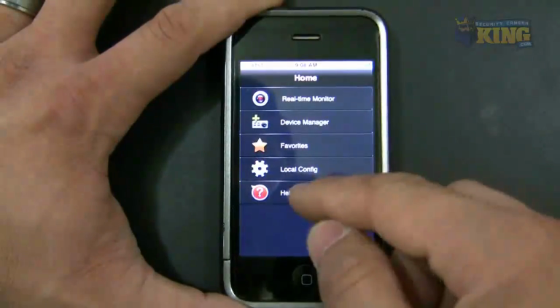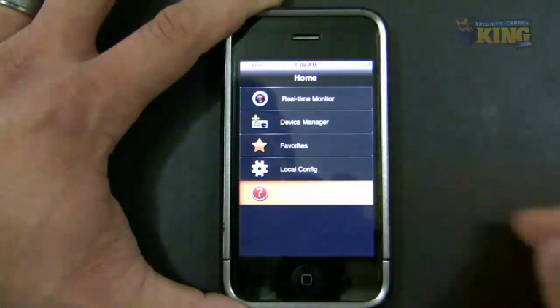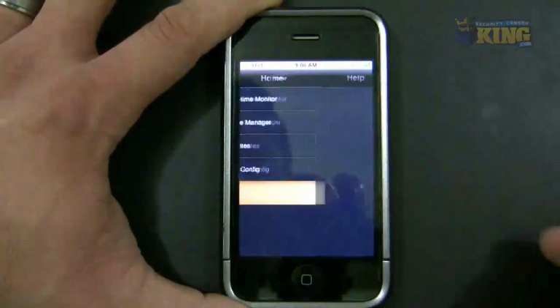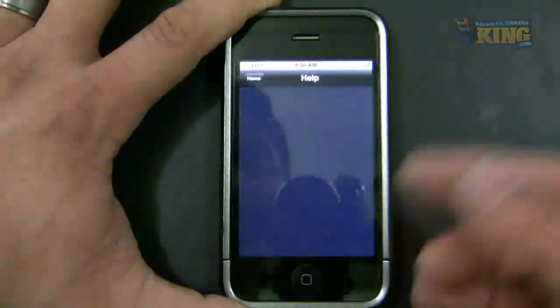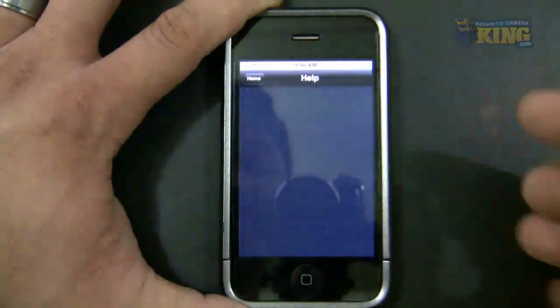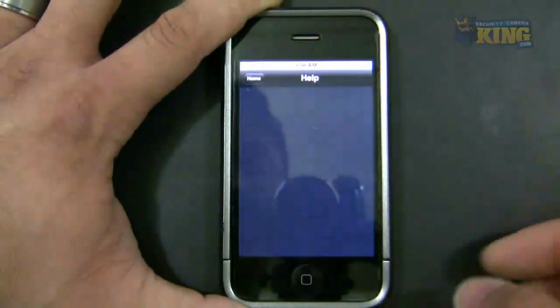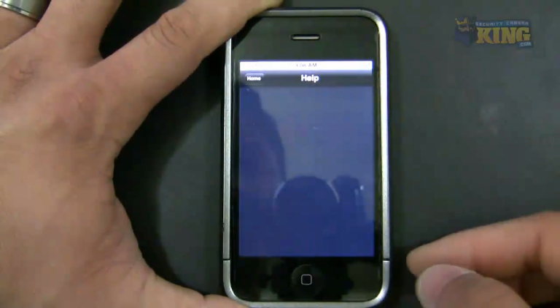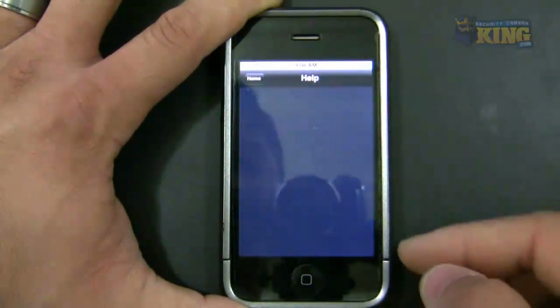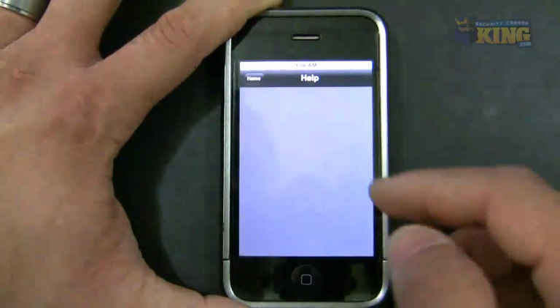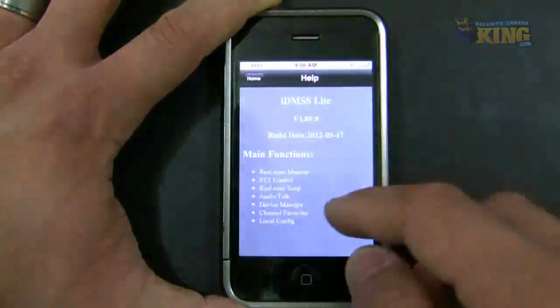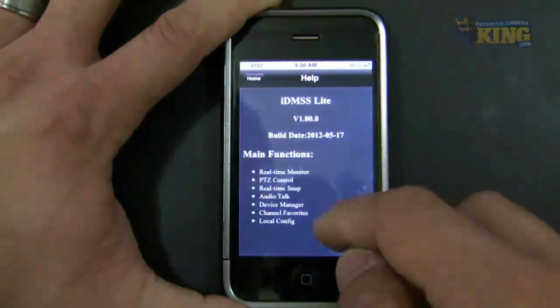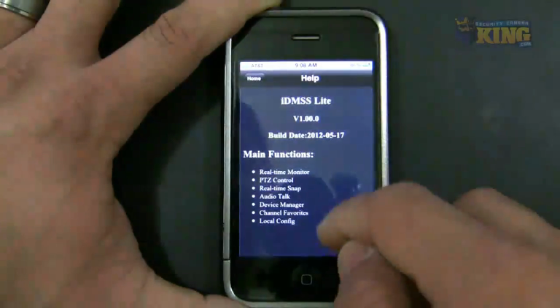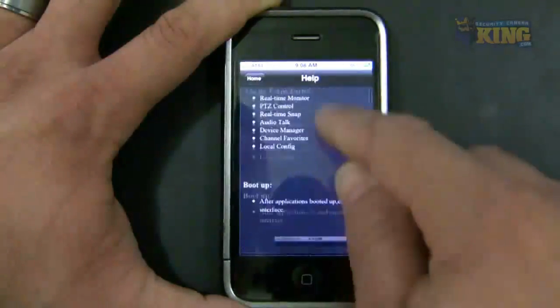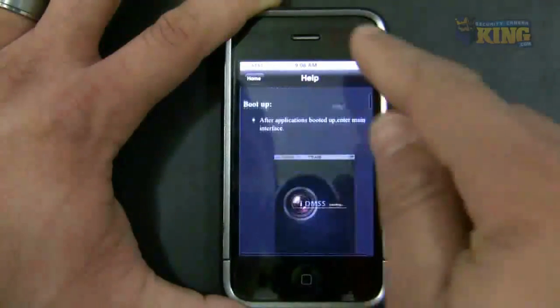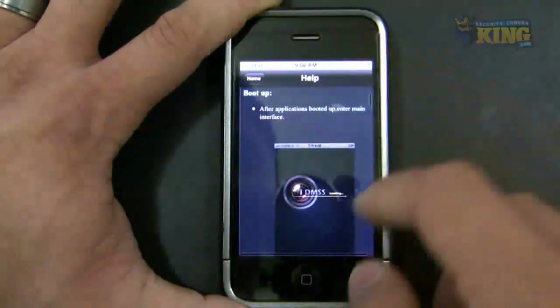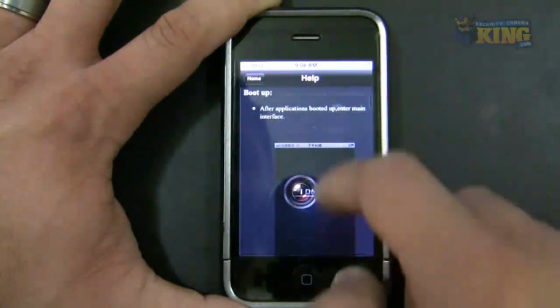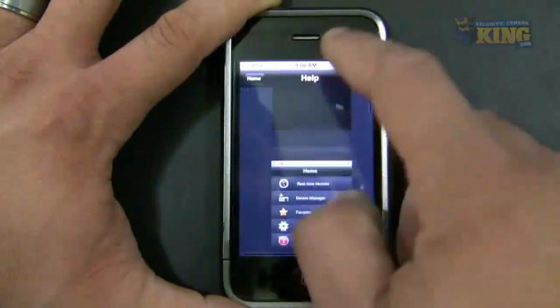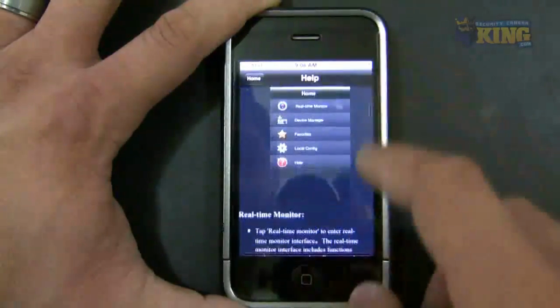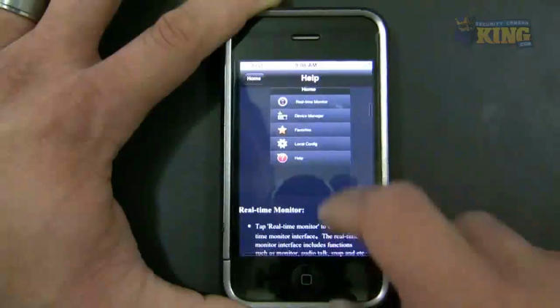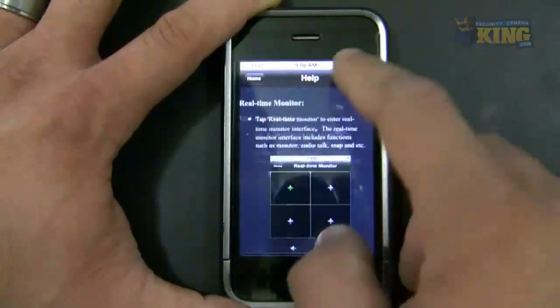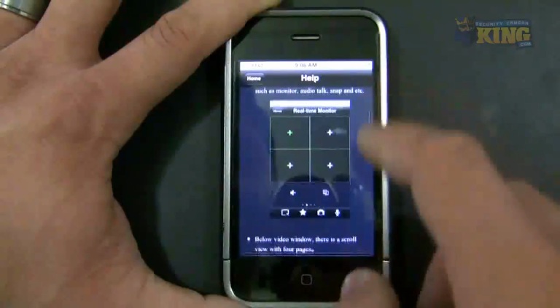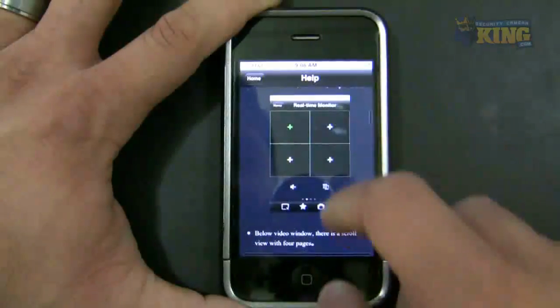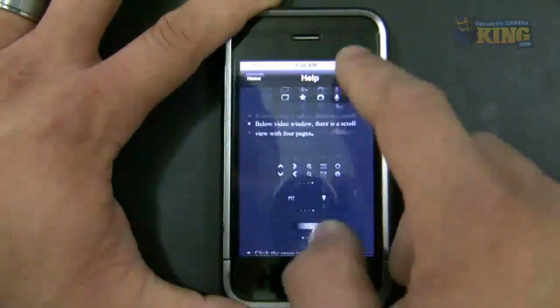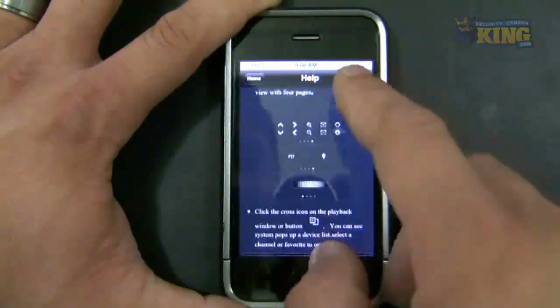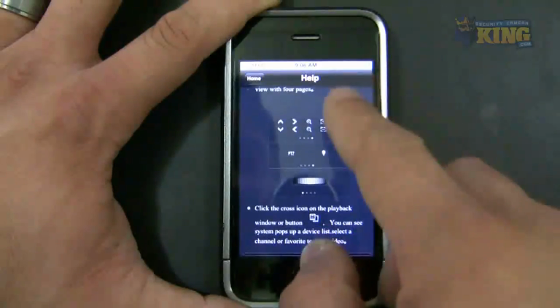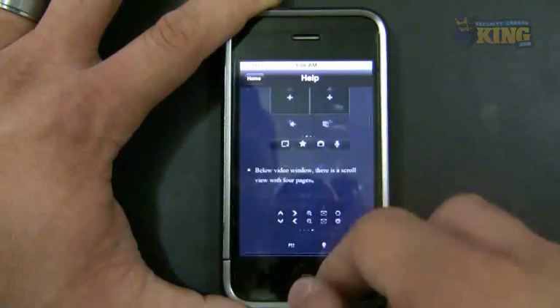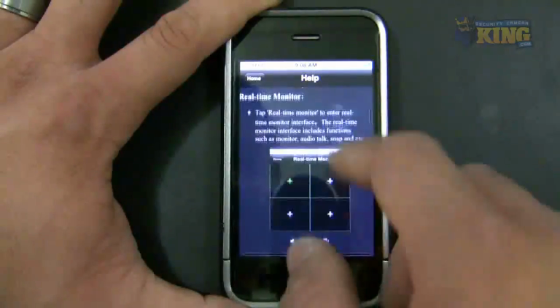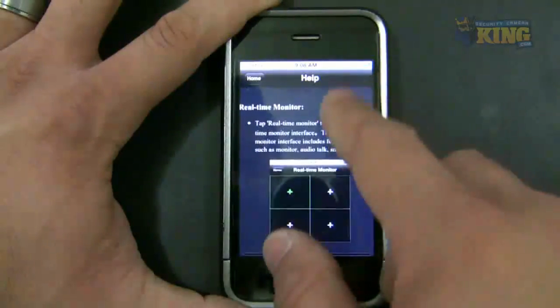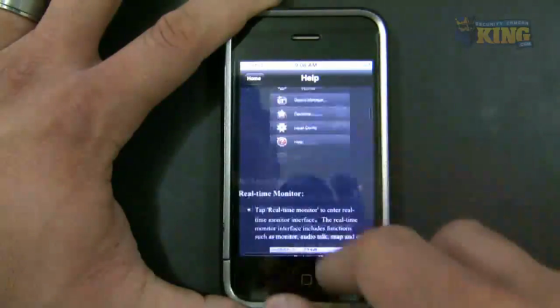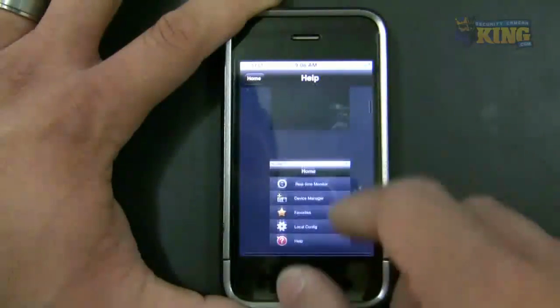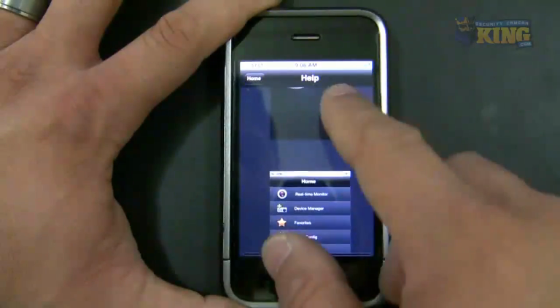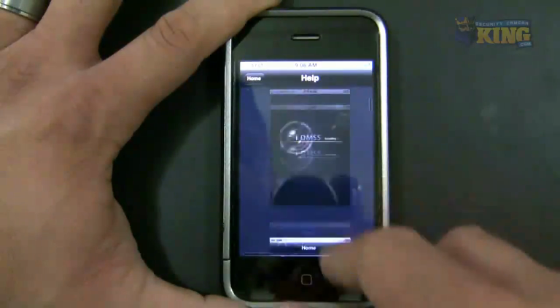And there's Help. When you click Help, it will show you how to add your cameras and some of the menus that you will find in there.